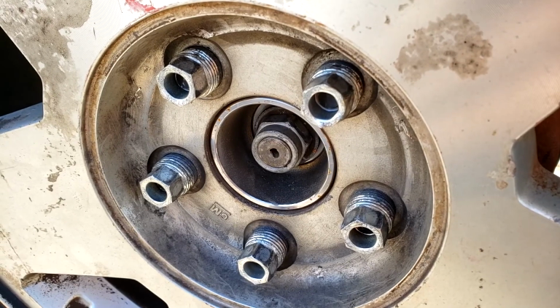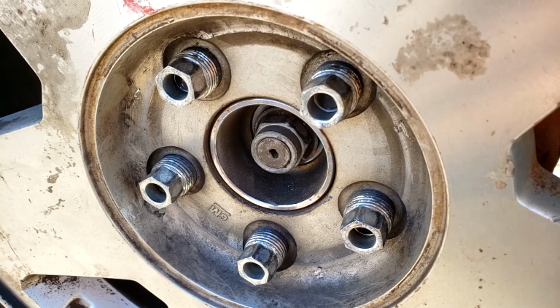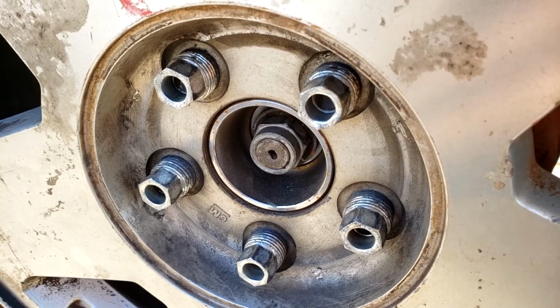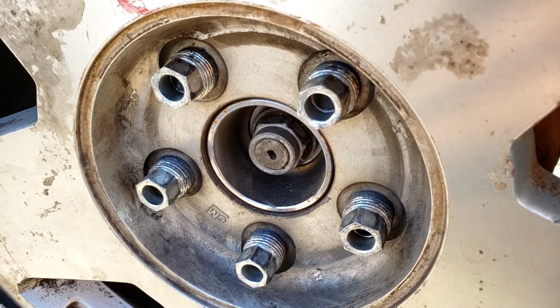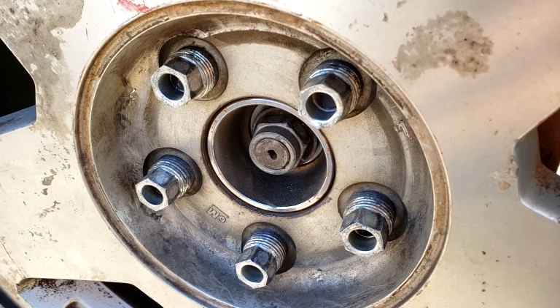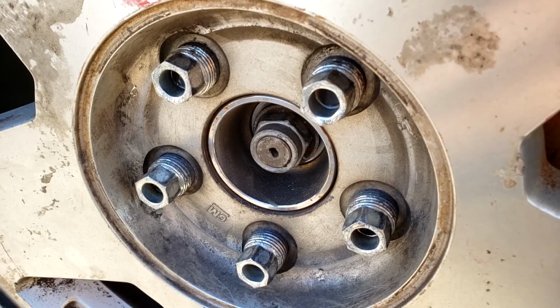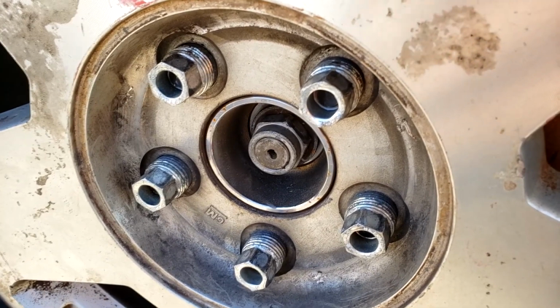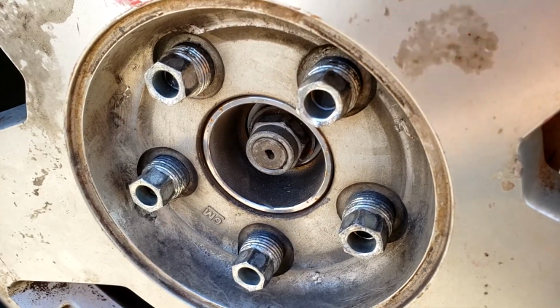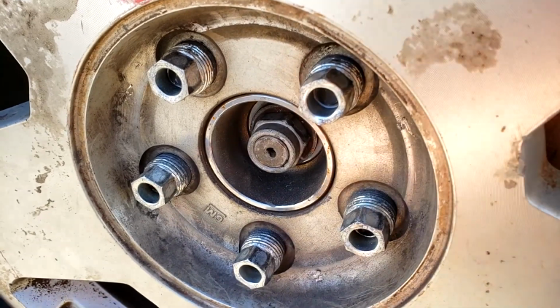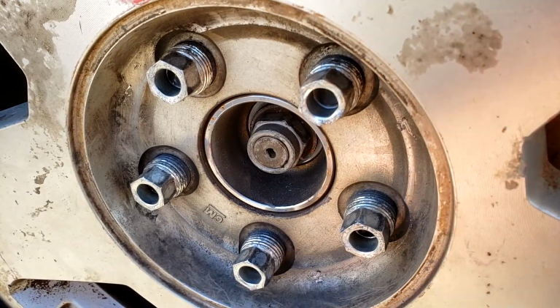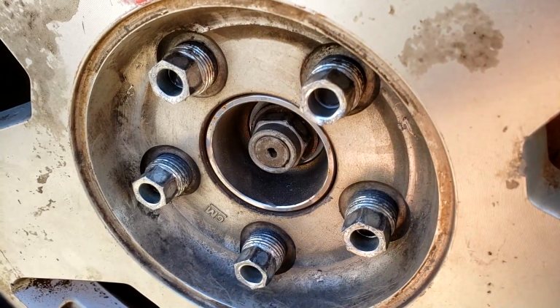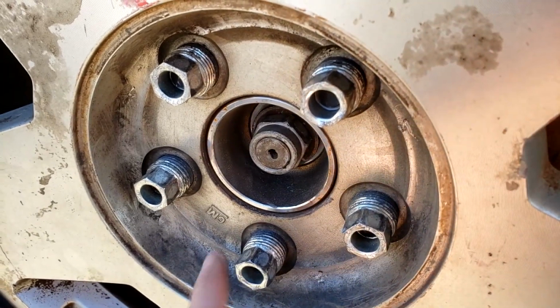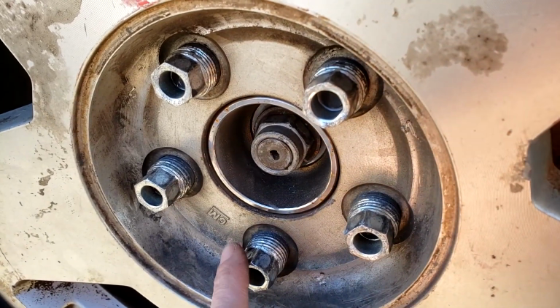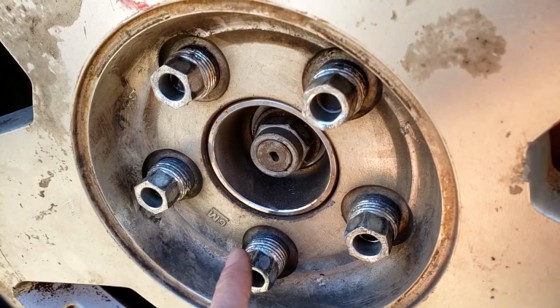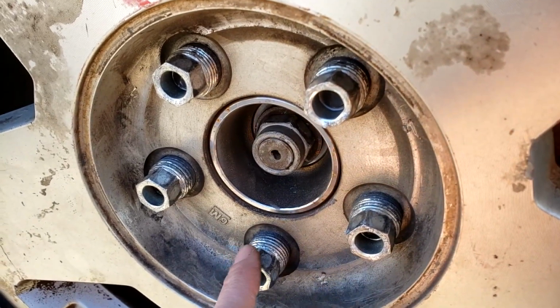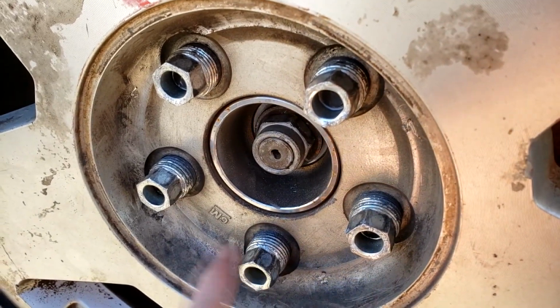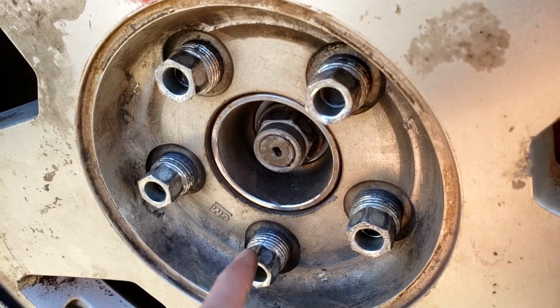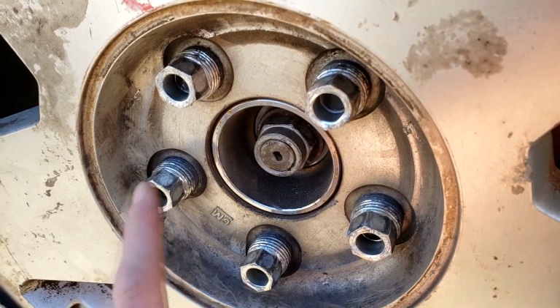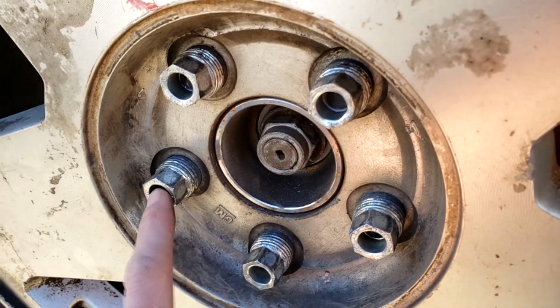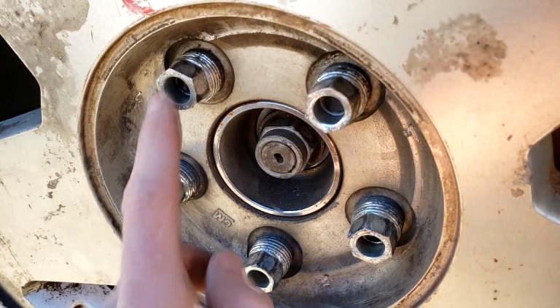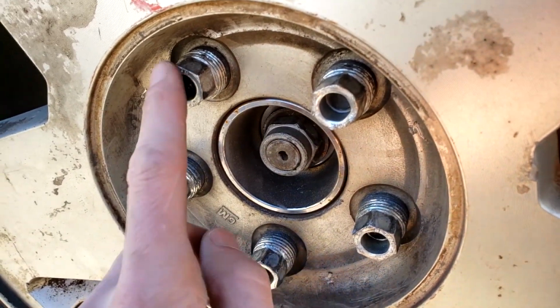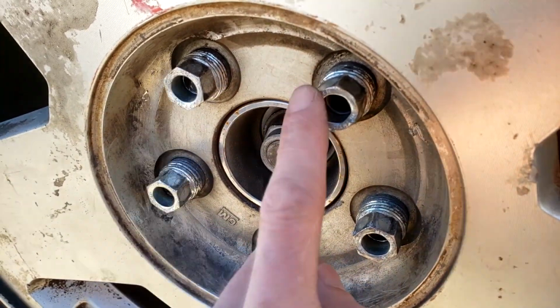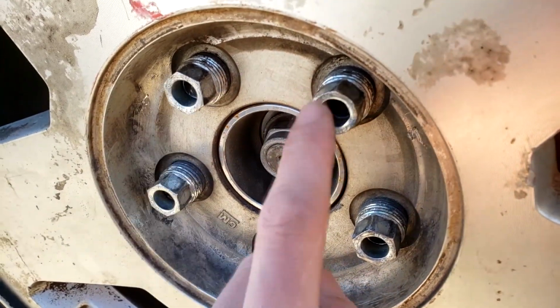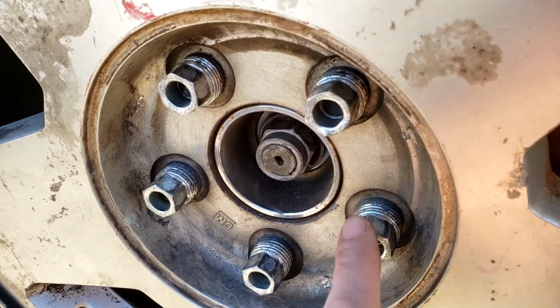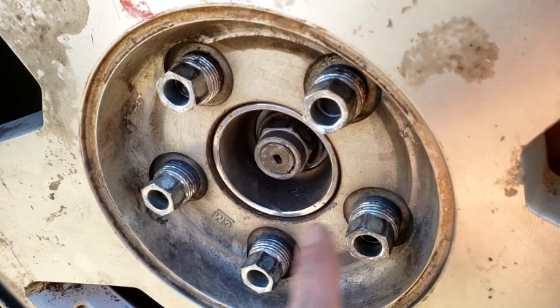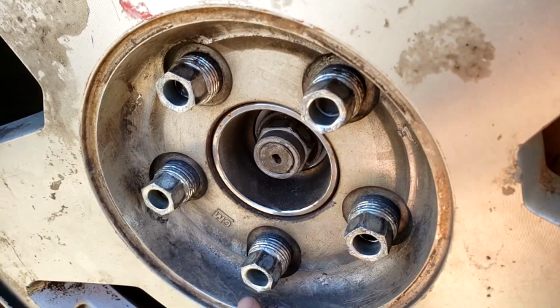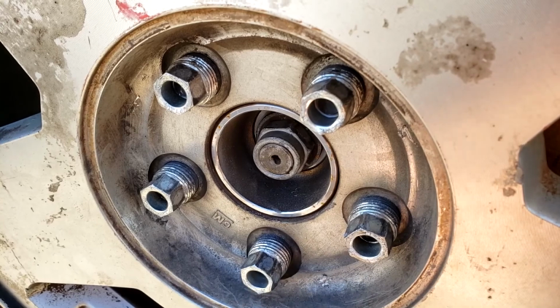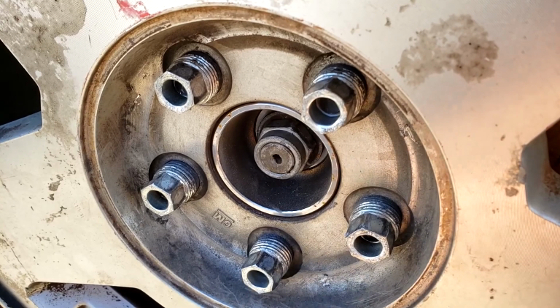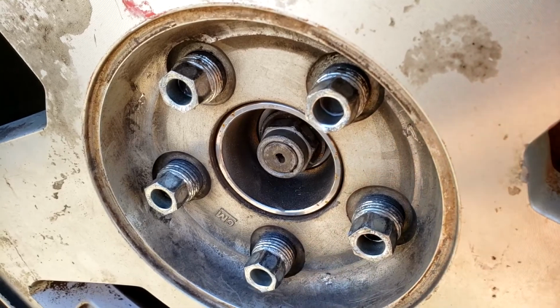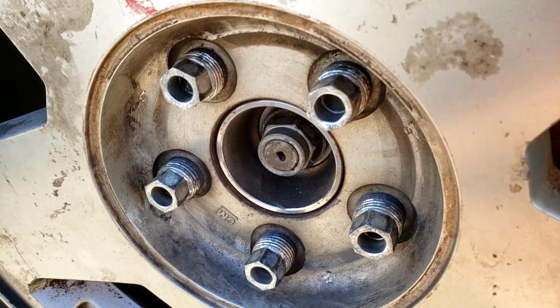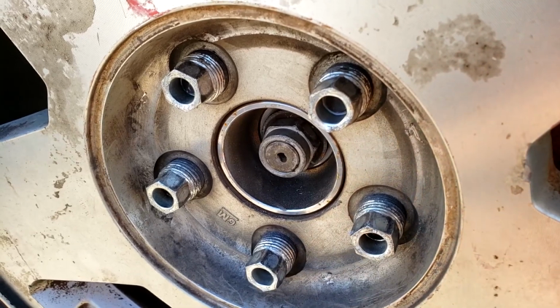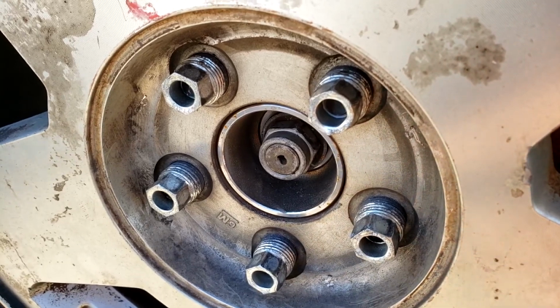Before you put it on jack stands, if you don't have an impact gun, it might be good to break the lug nuts as well.